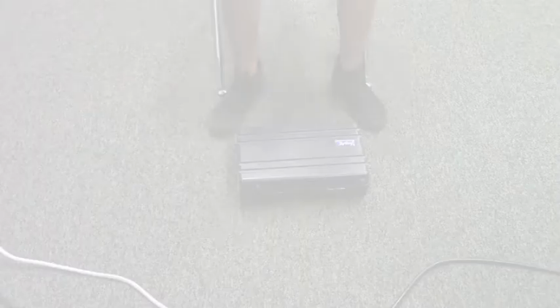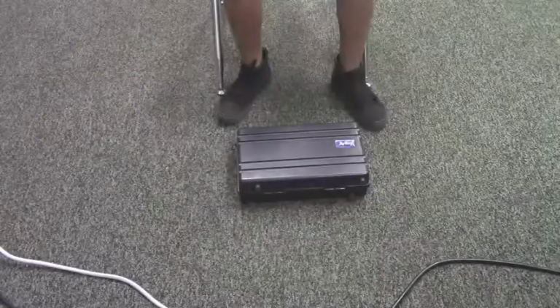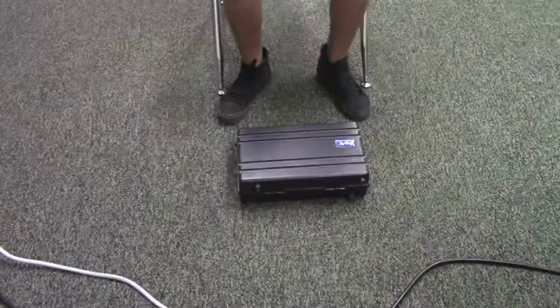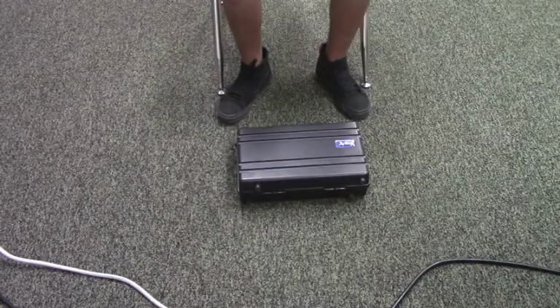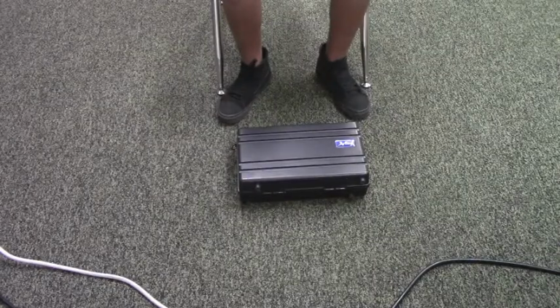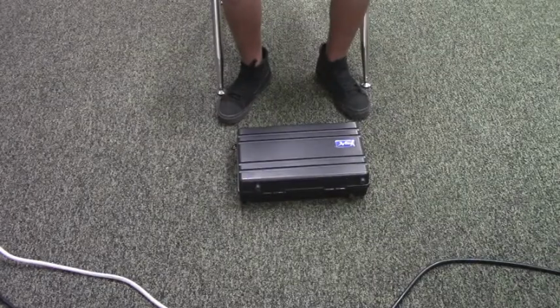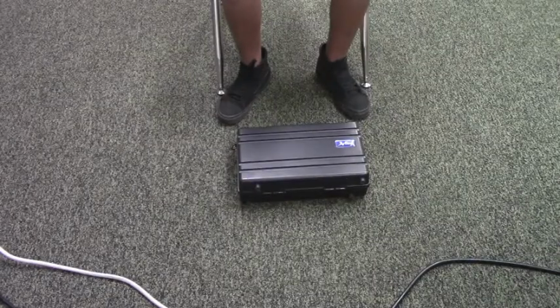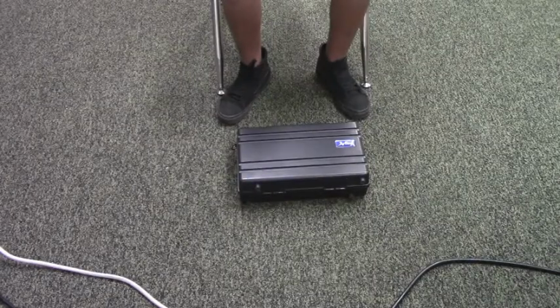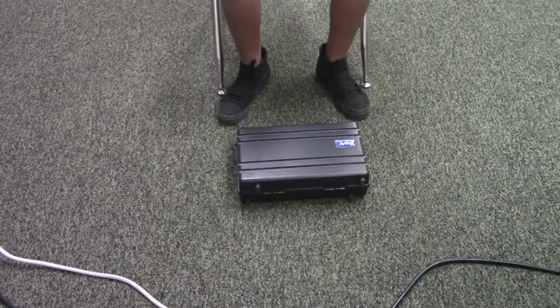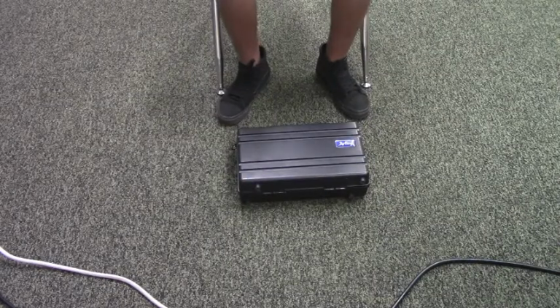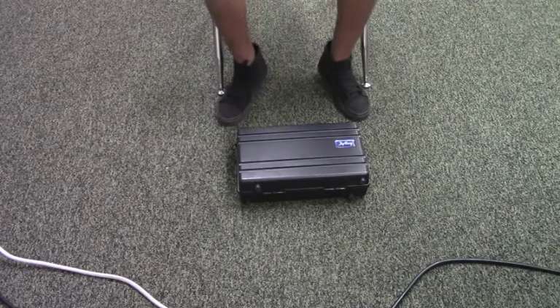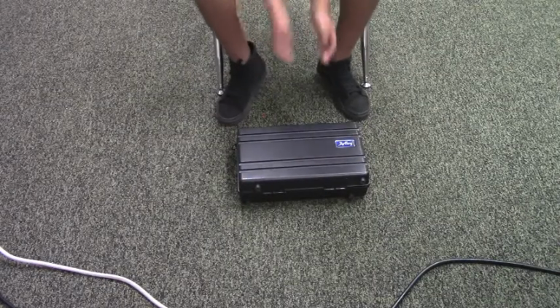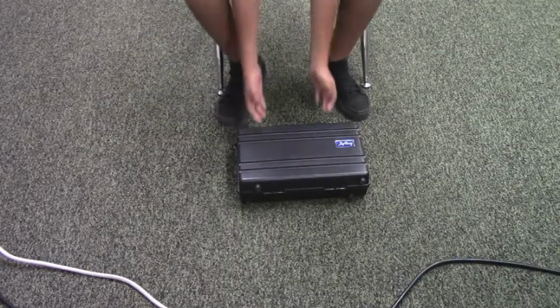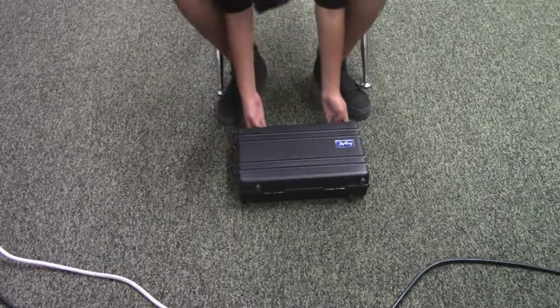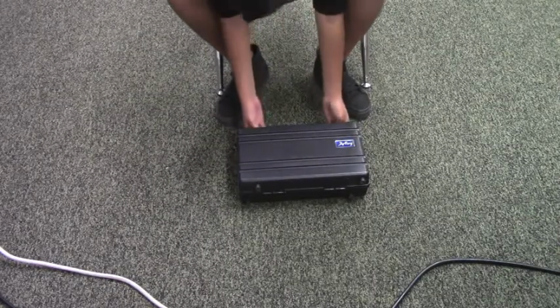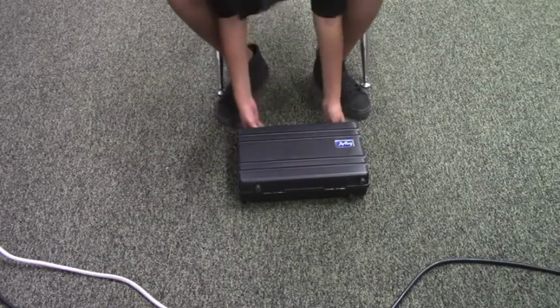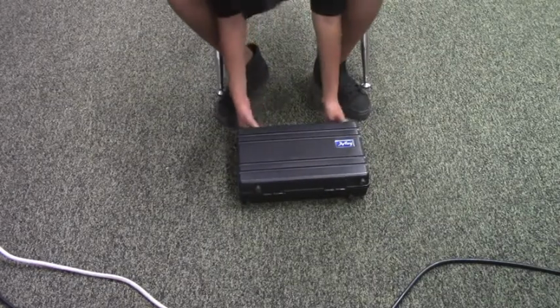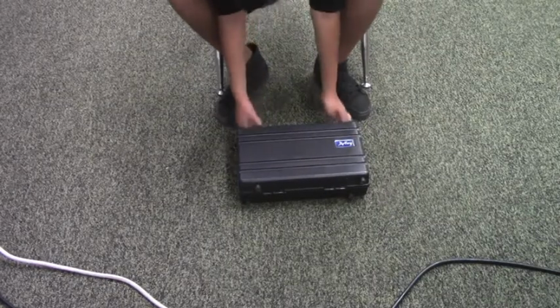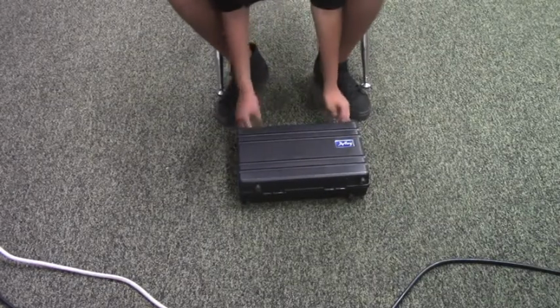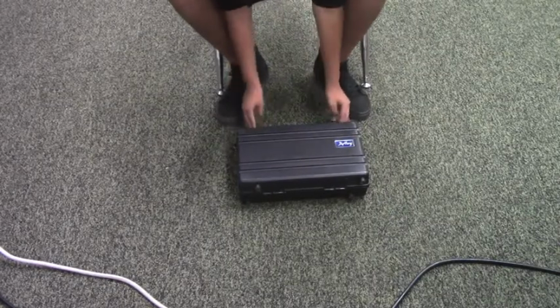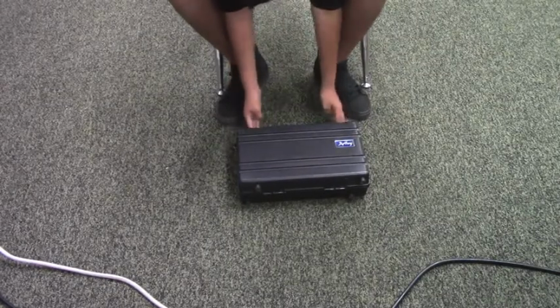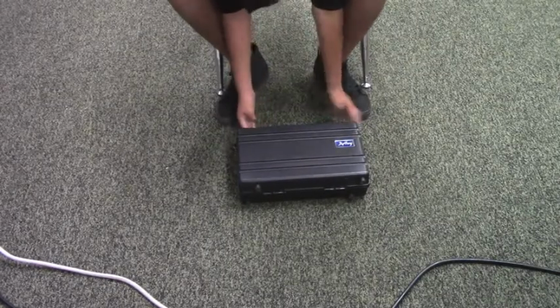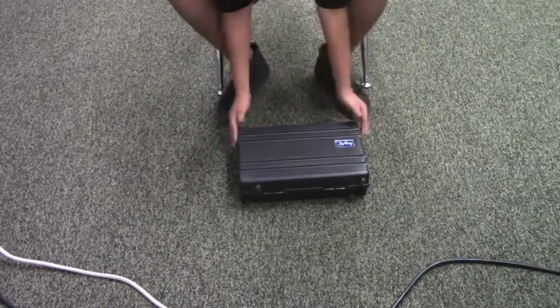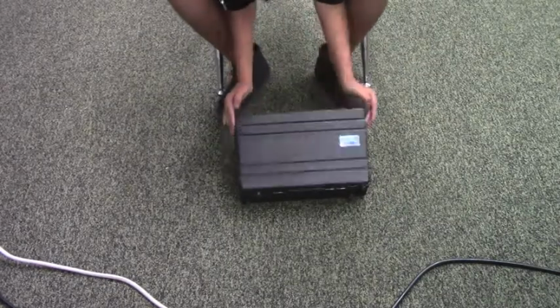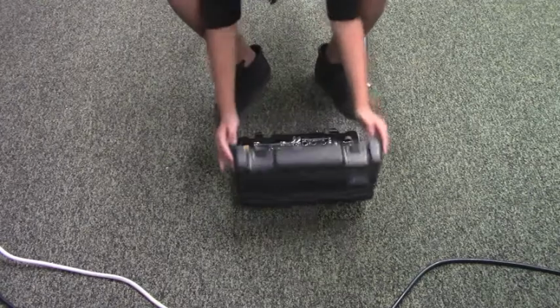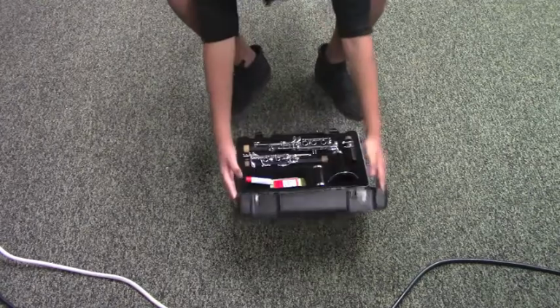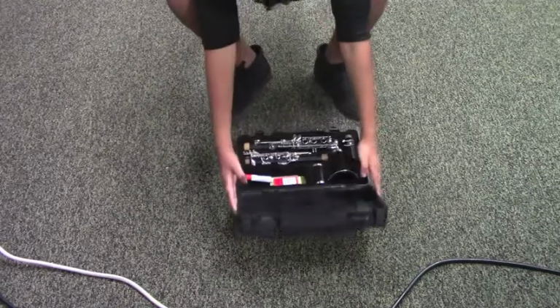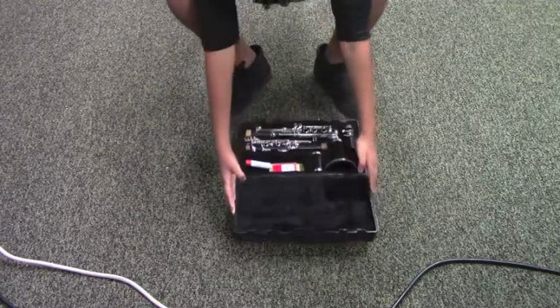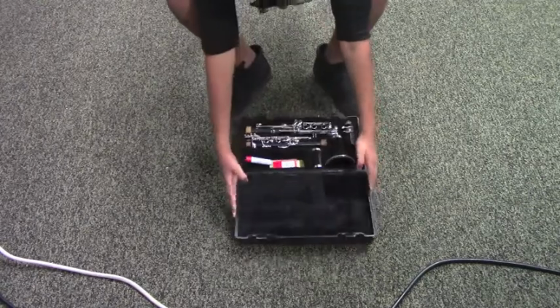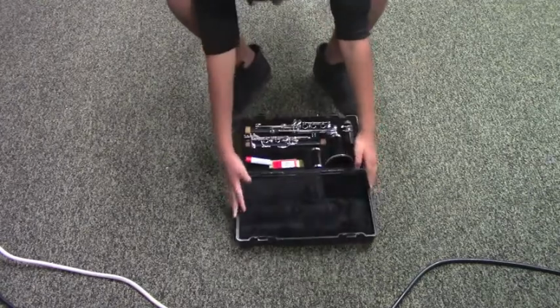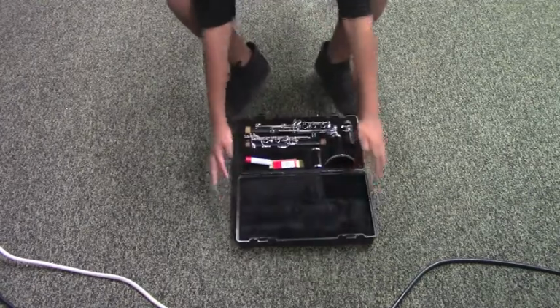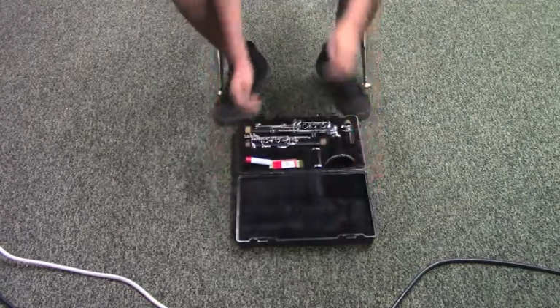To keep your clarinet safe, start with the case on the floor. Open up the case. And now let's take a look at some of the parts.